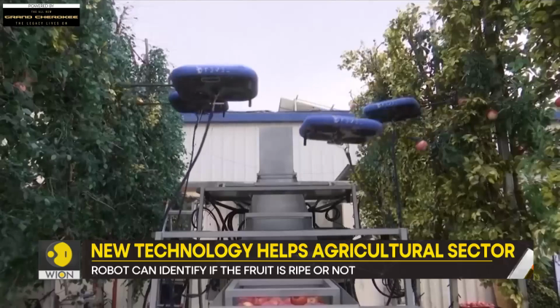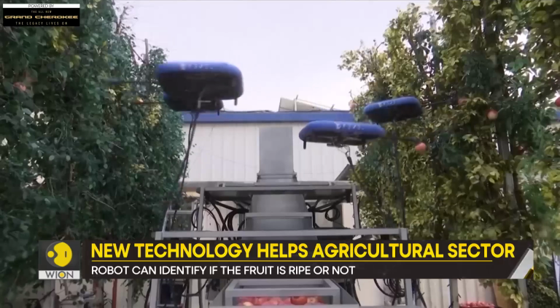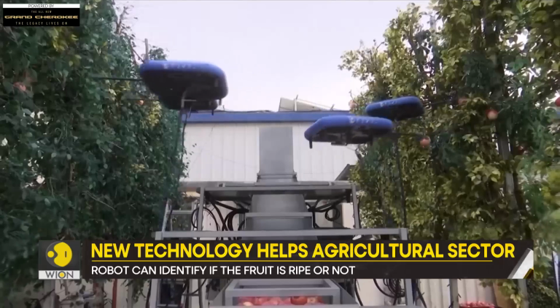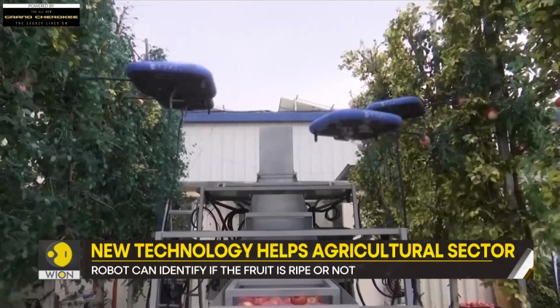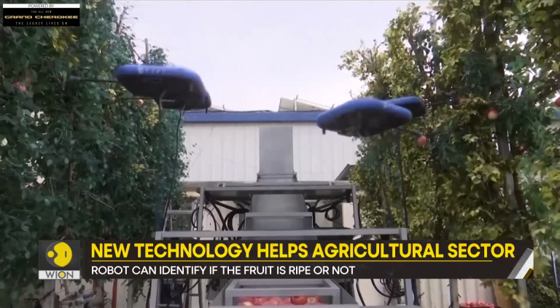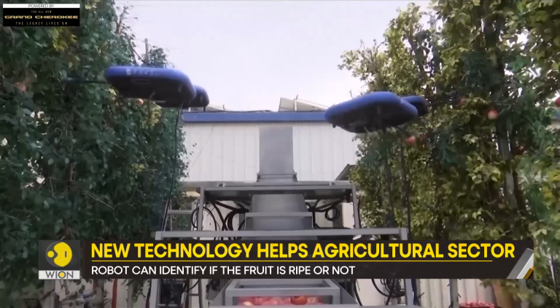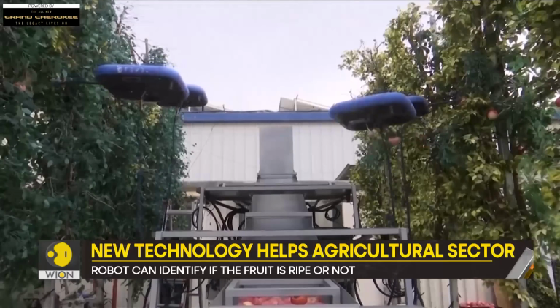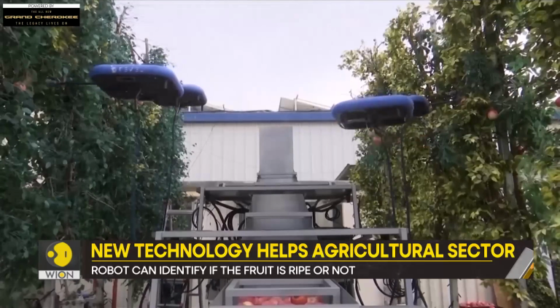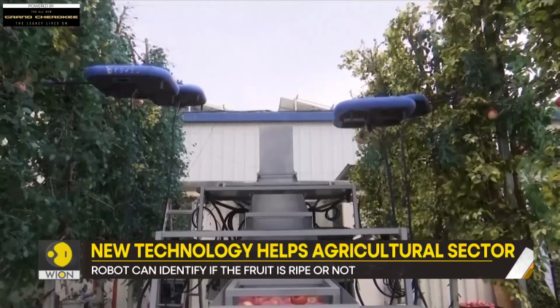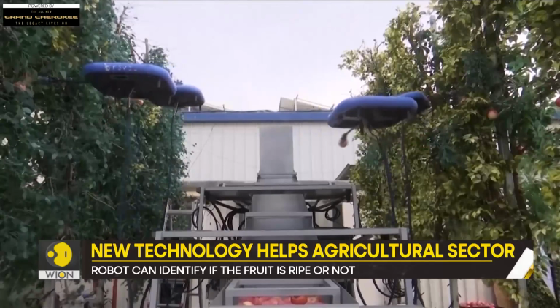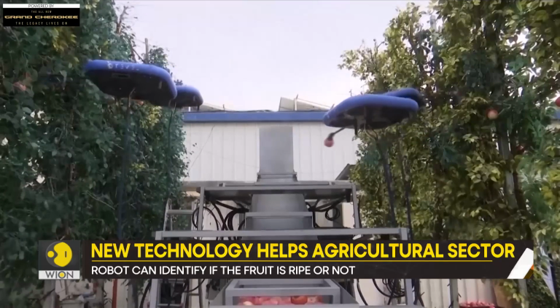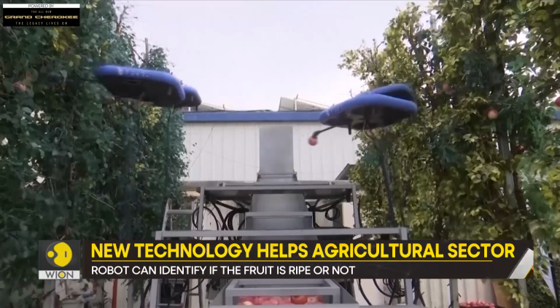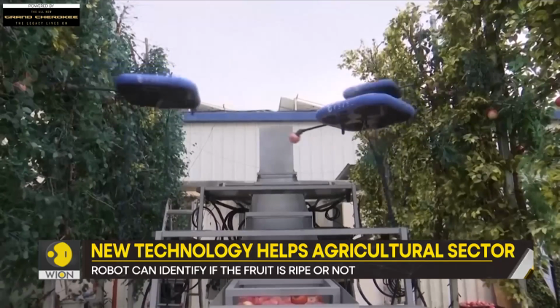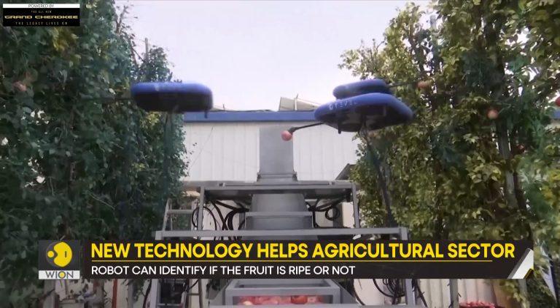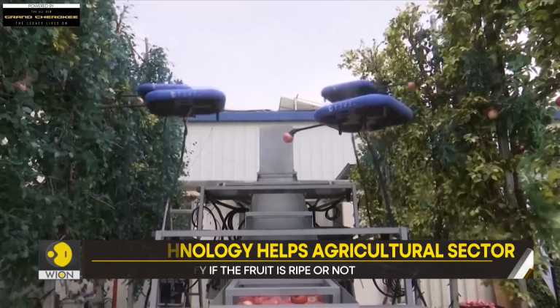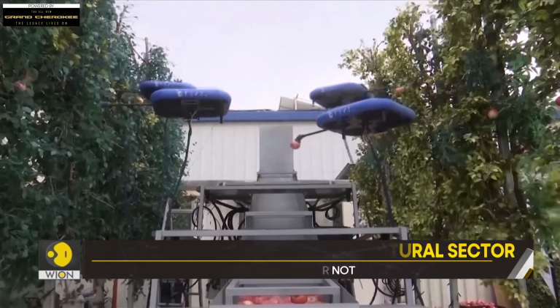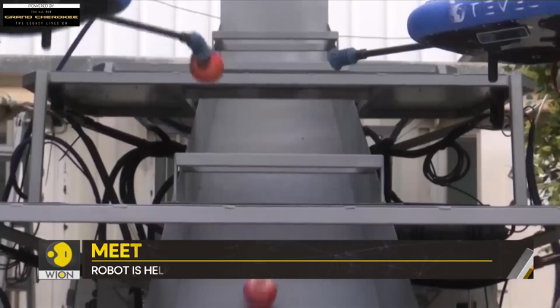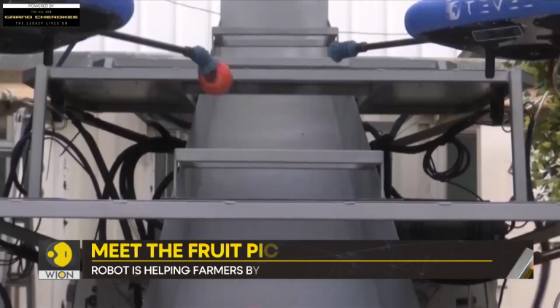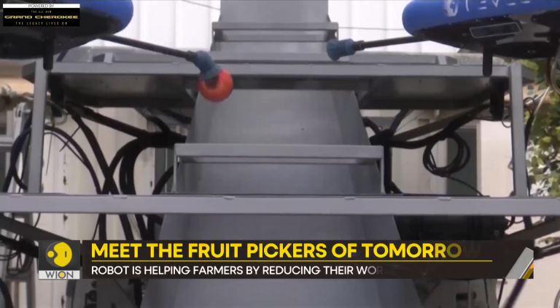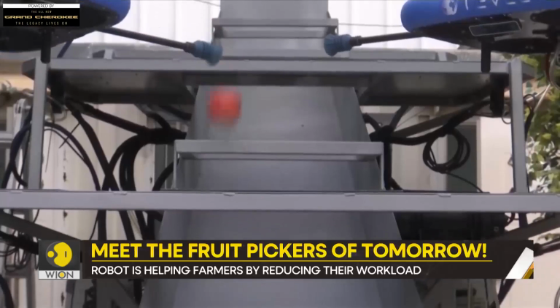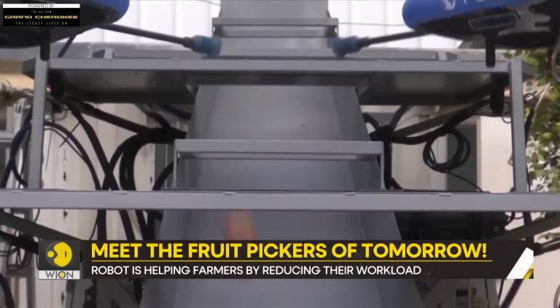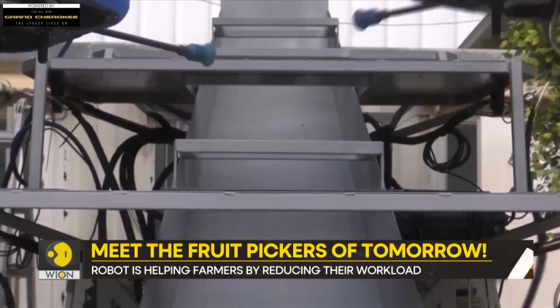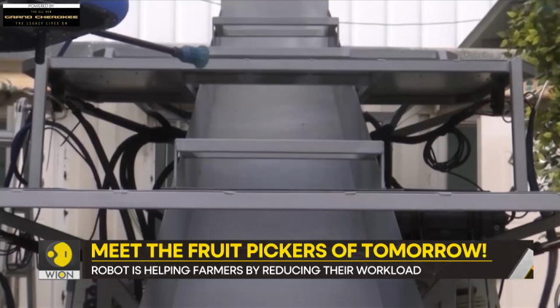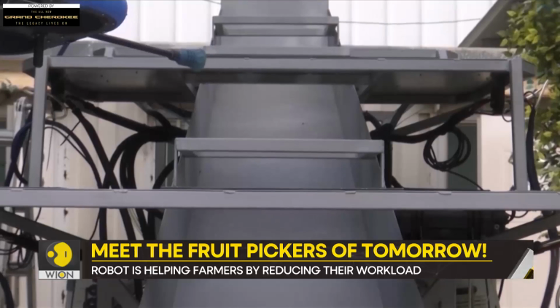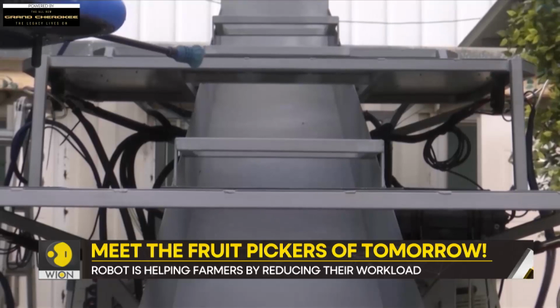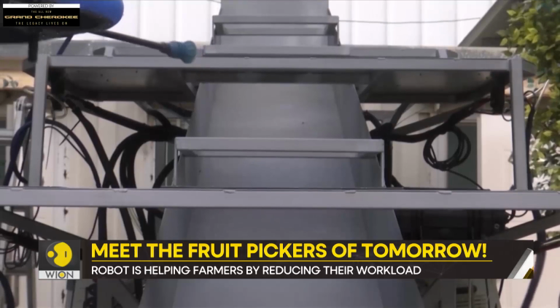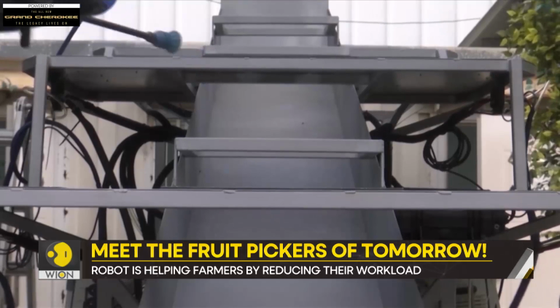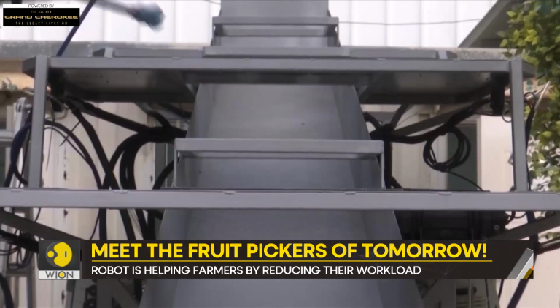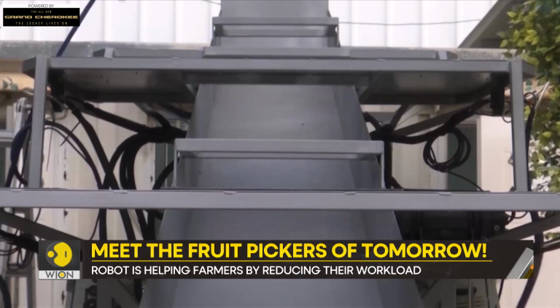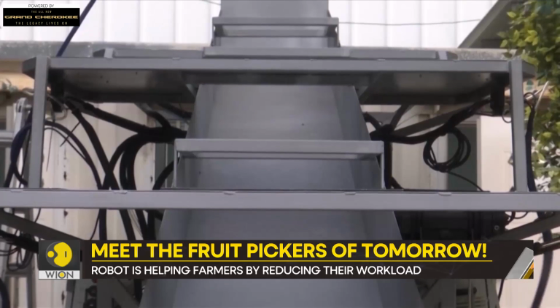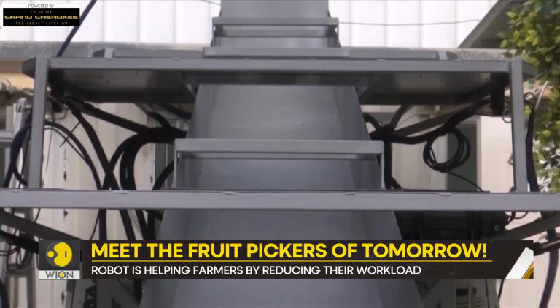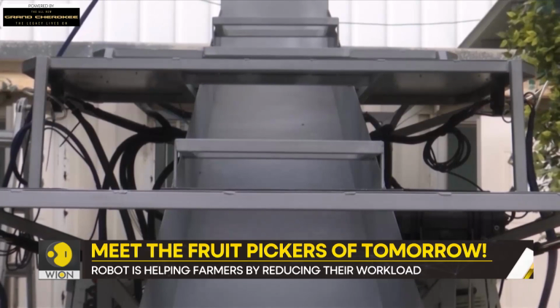After collecting all of this data within a matter of seconds, the algorithm helps the drone to make quick and accurate decisions.